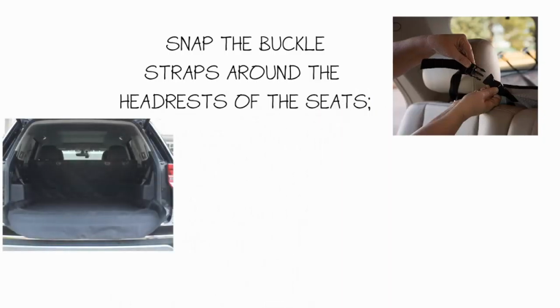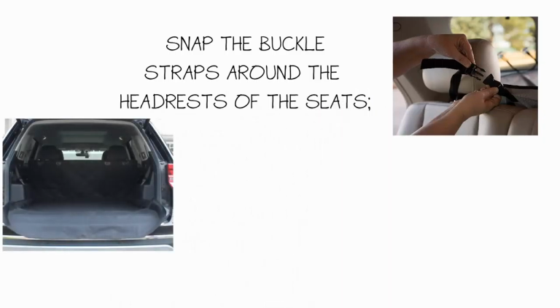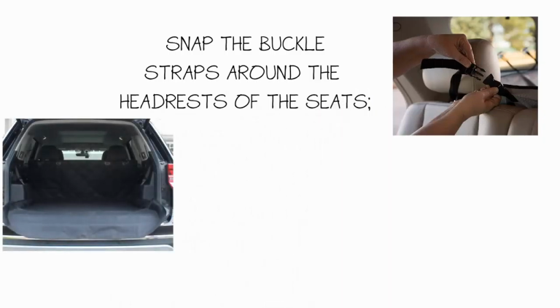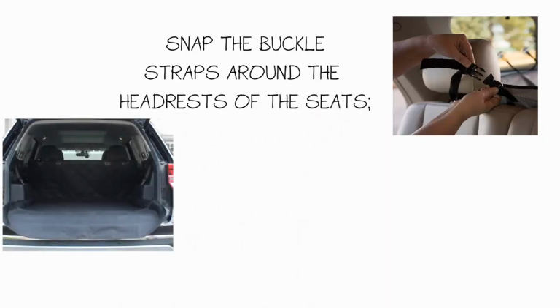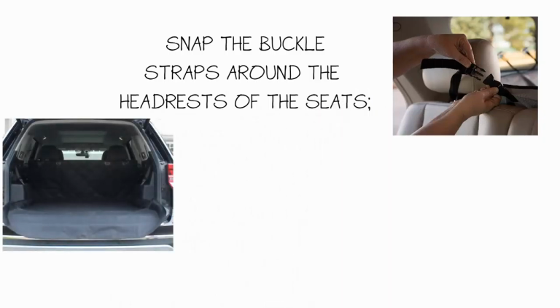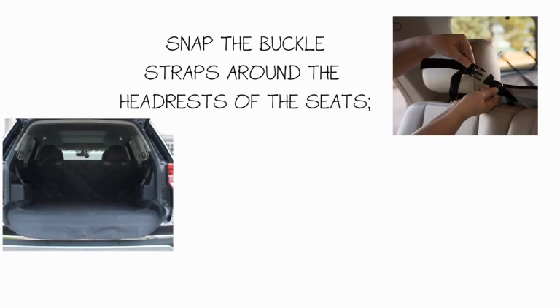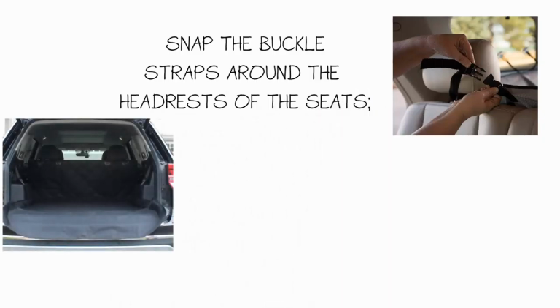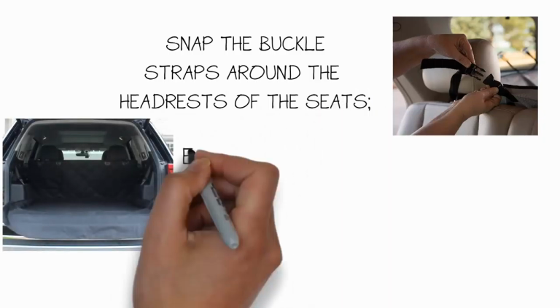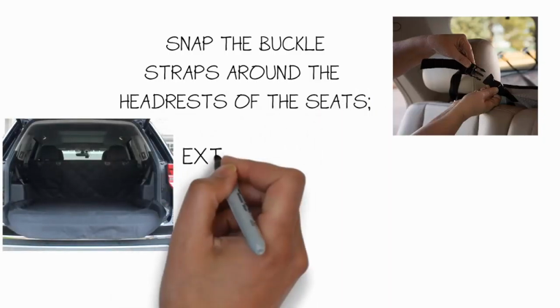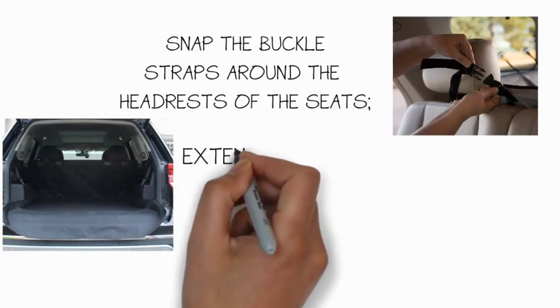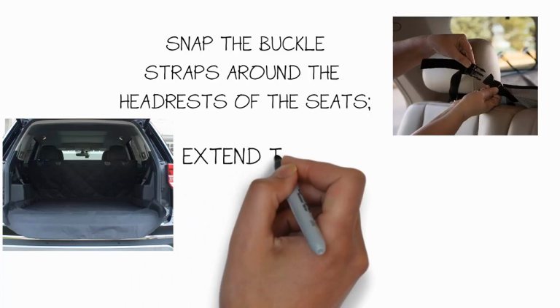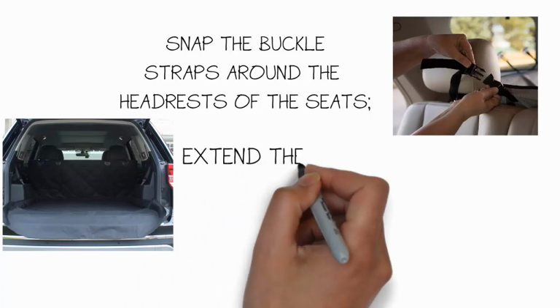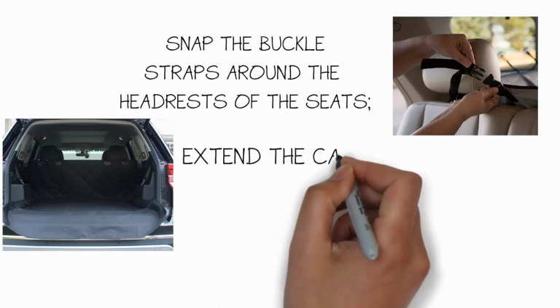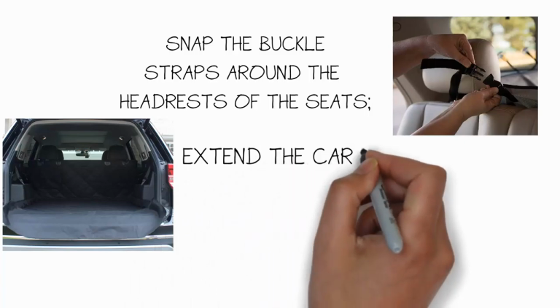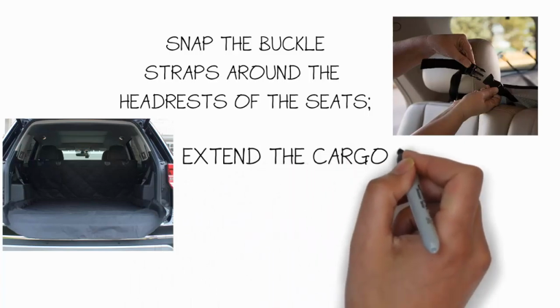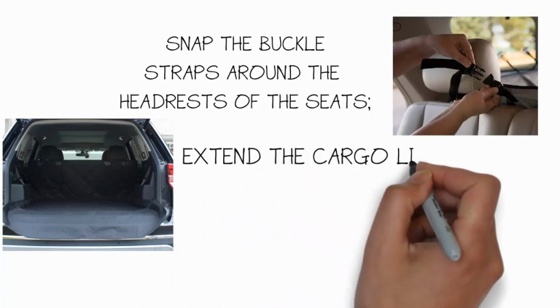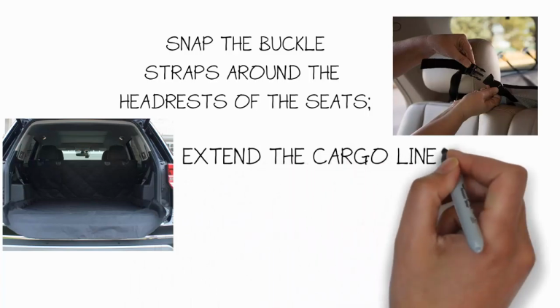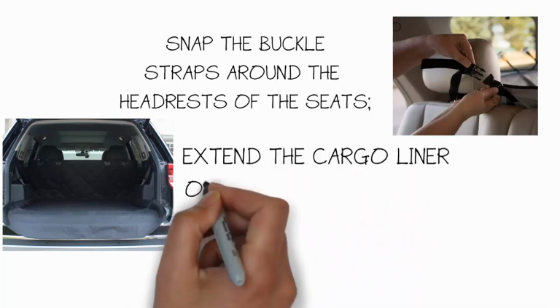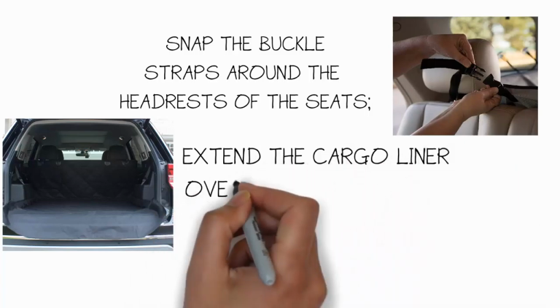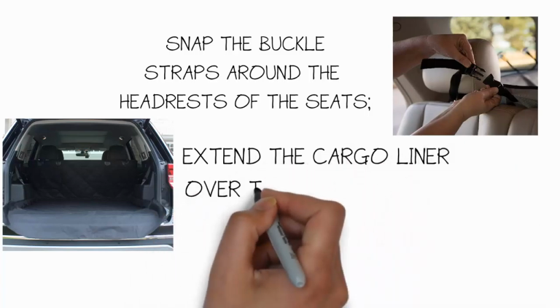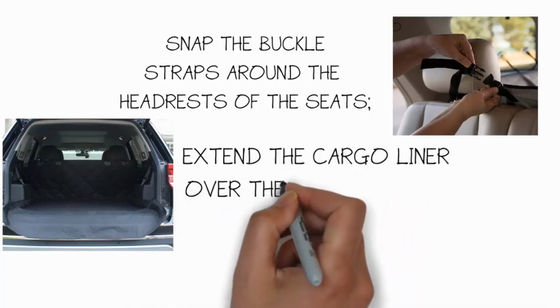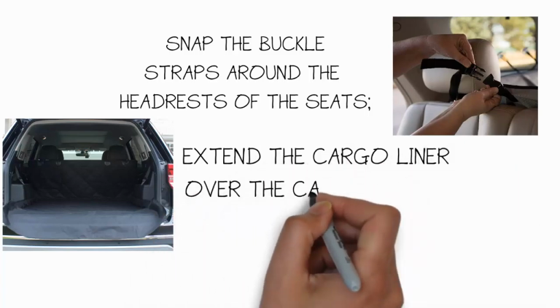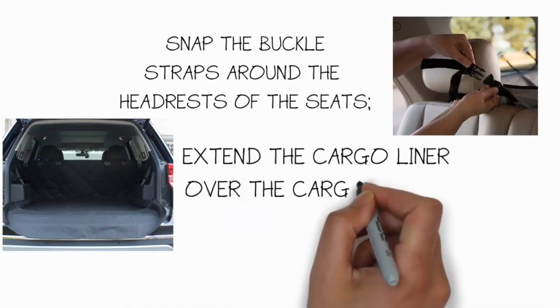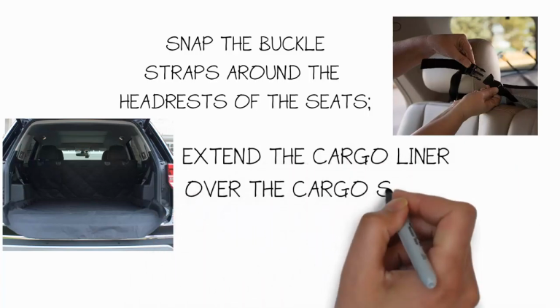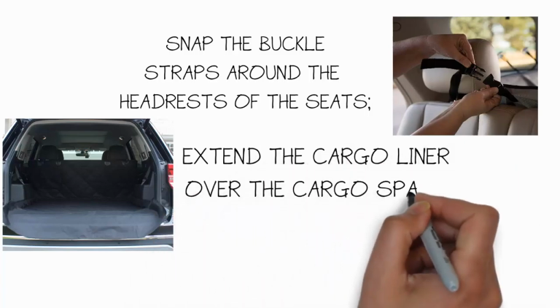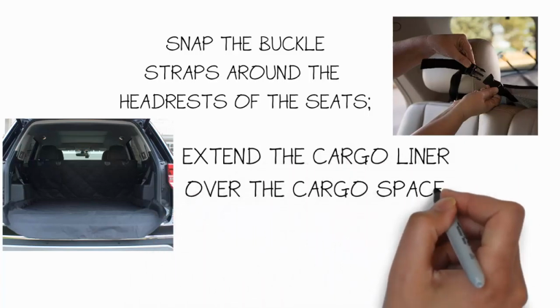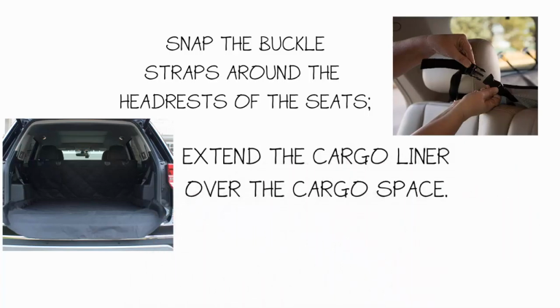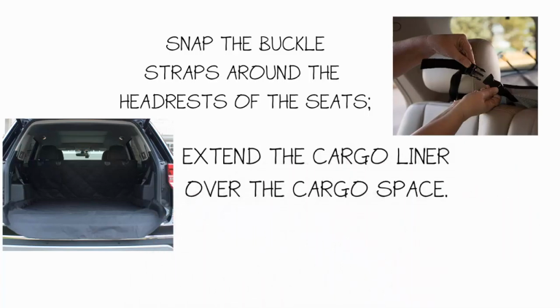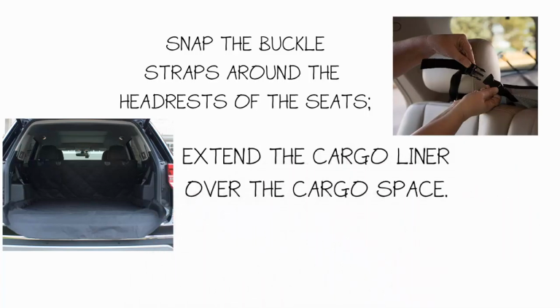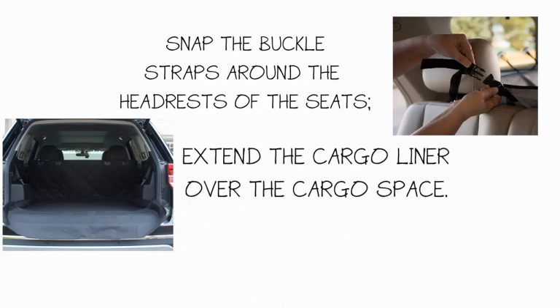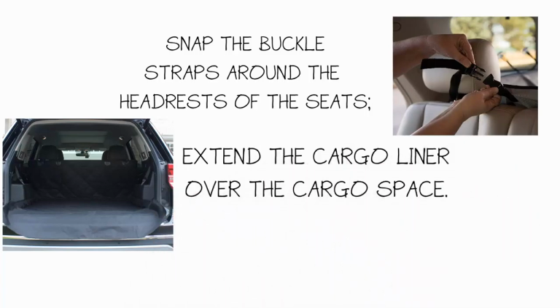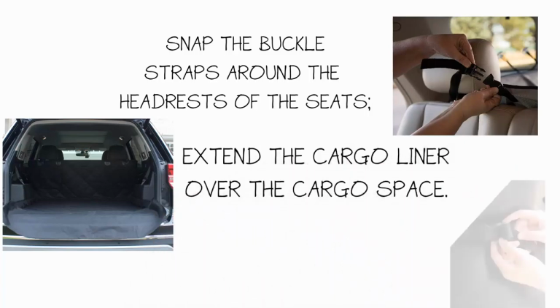Then, extend the cargo liner over the cargo space and tug it back along the corners and the edges of the cargo floor.